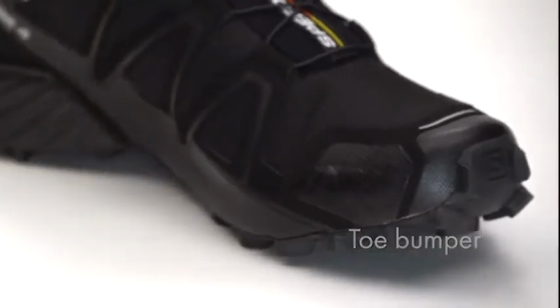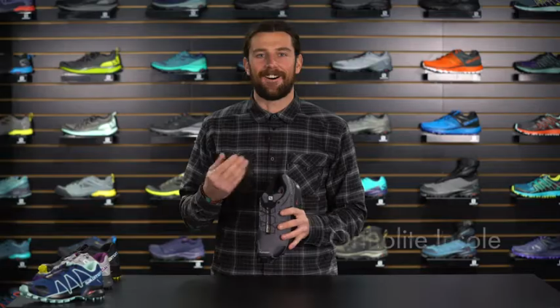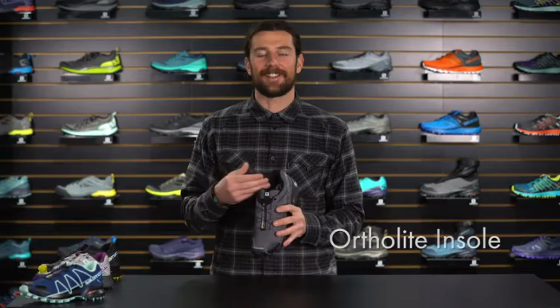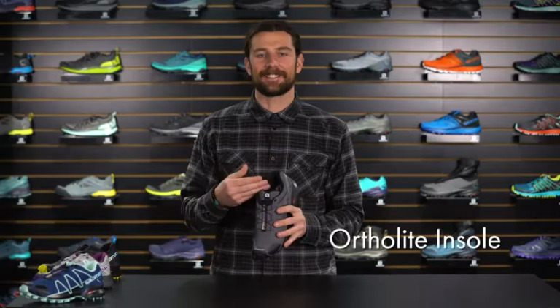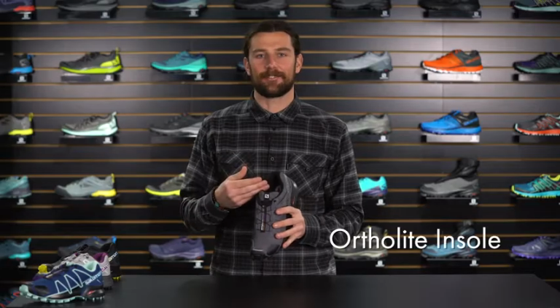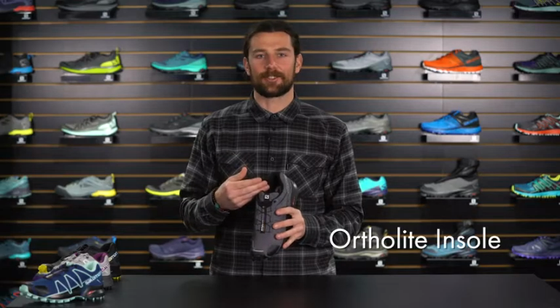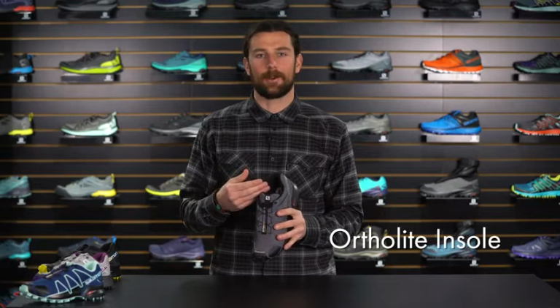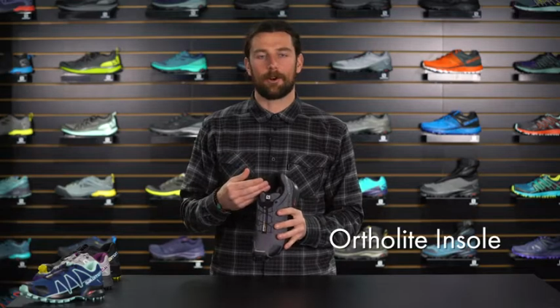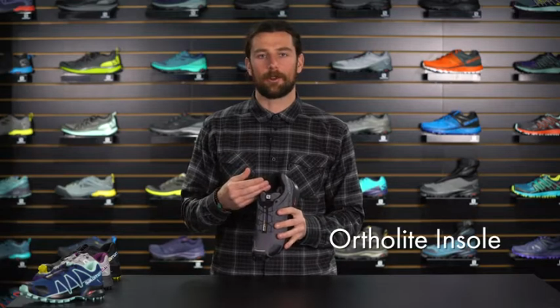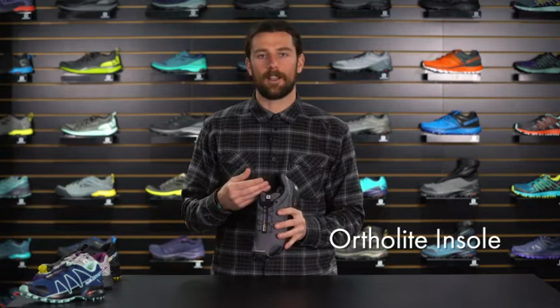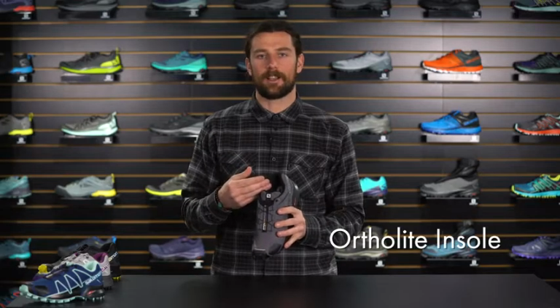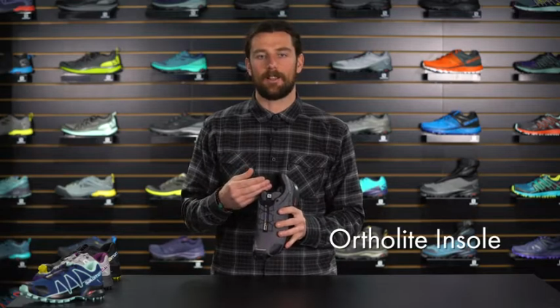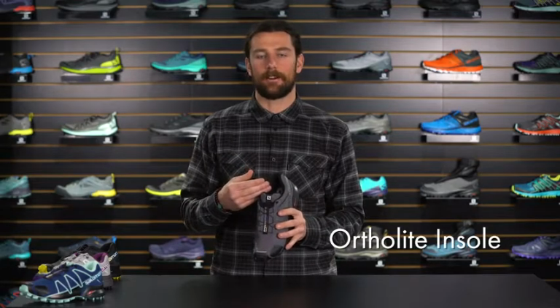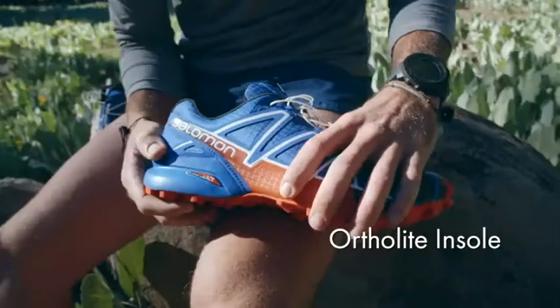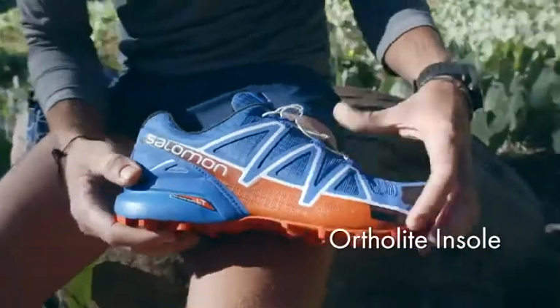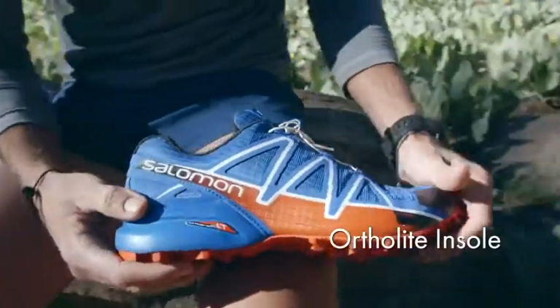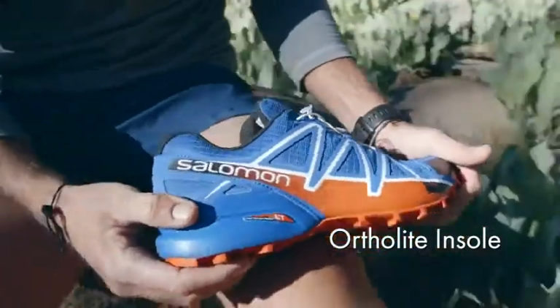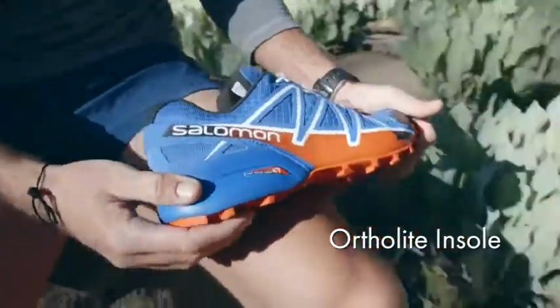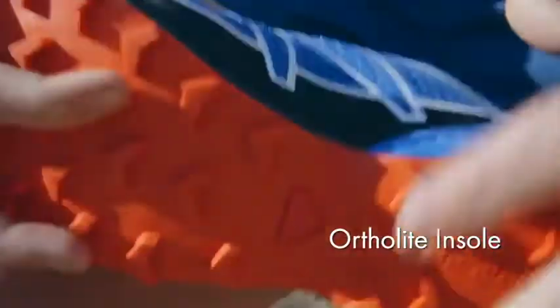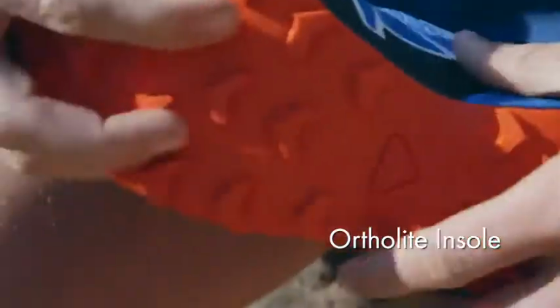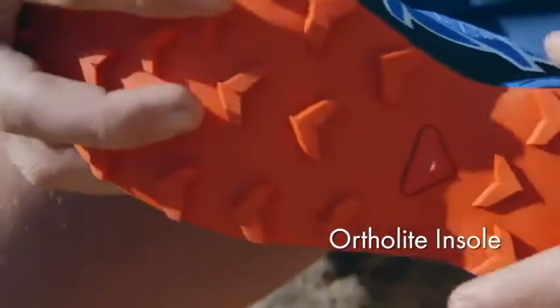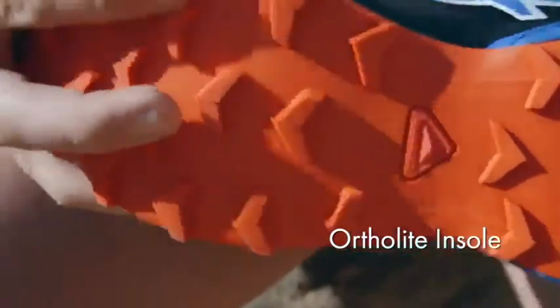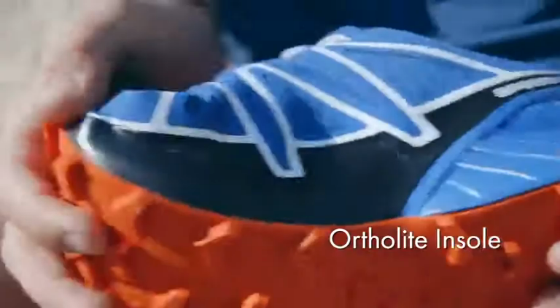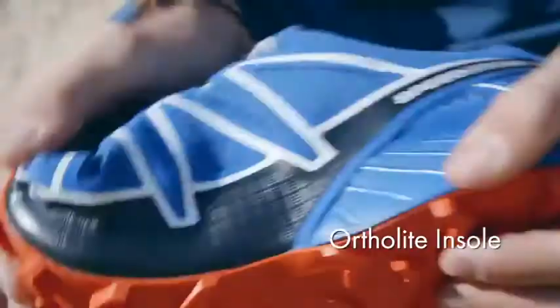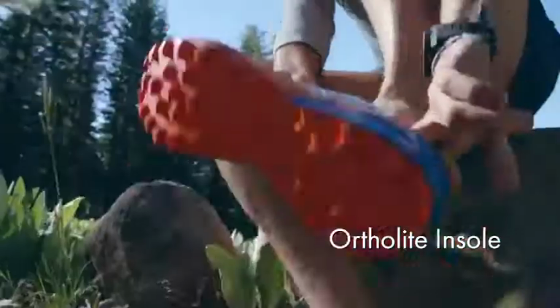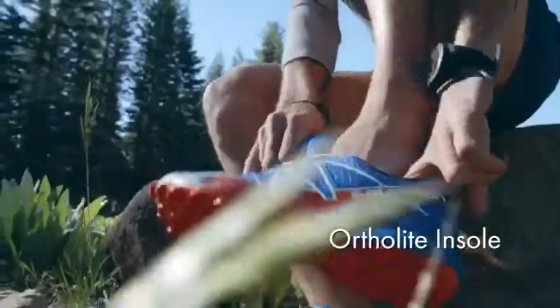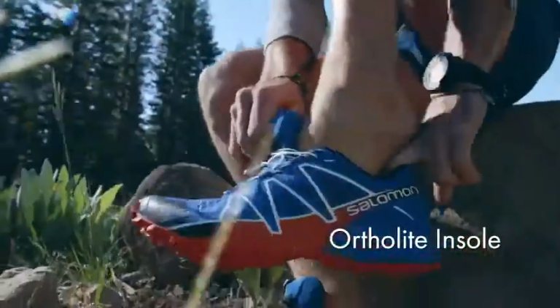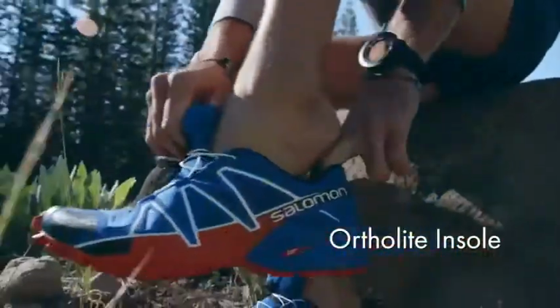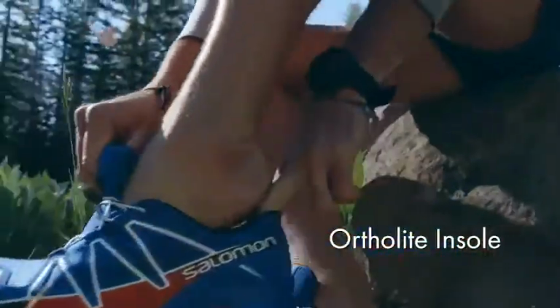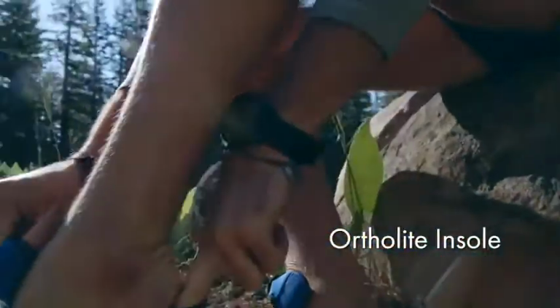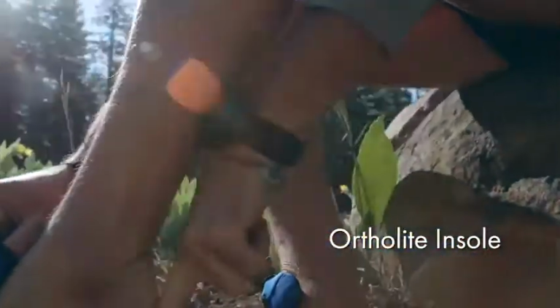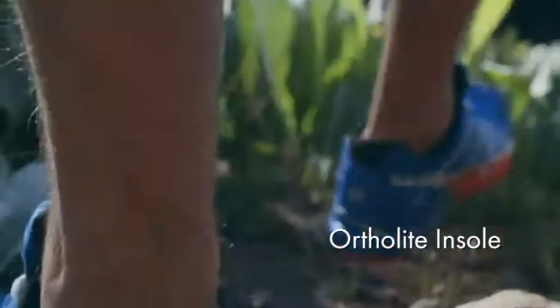On the inside of the shoe we have our Ortholite Sock Liner. It's a memory foam that does a great job of keeping the foot comfortable every time you put the shoe on.